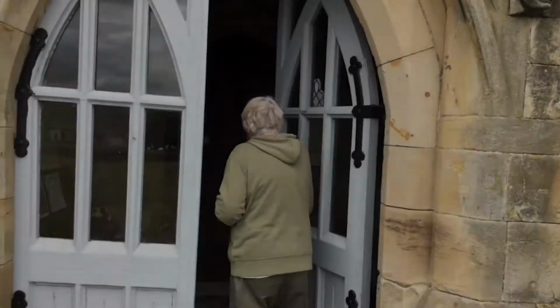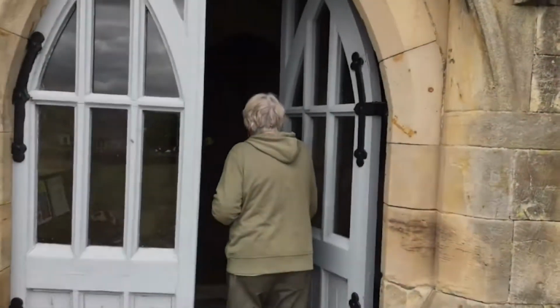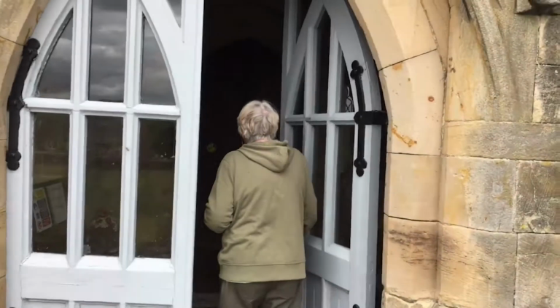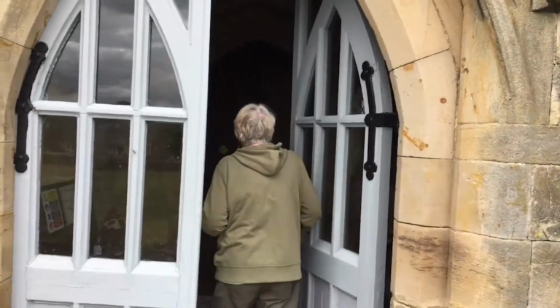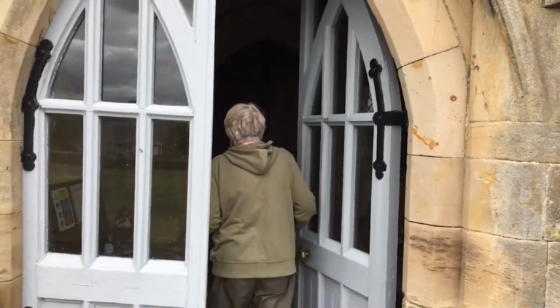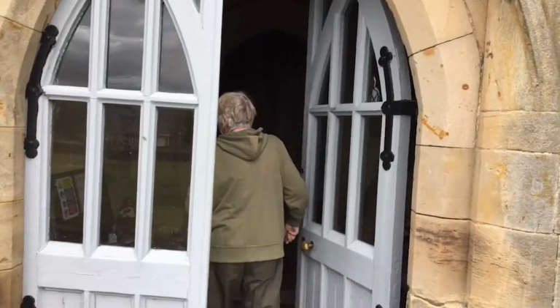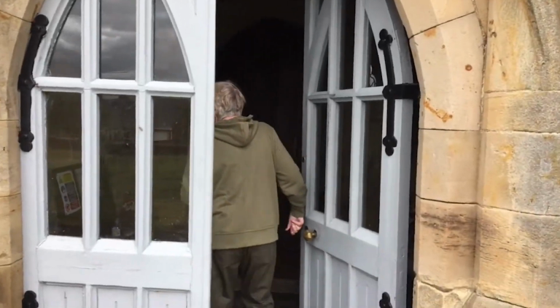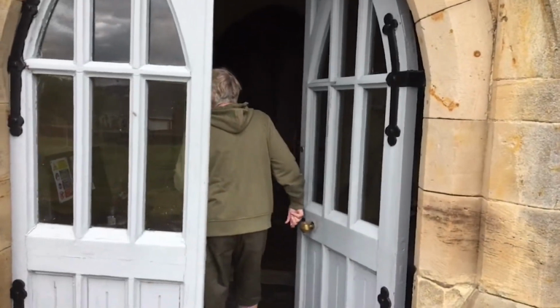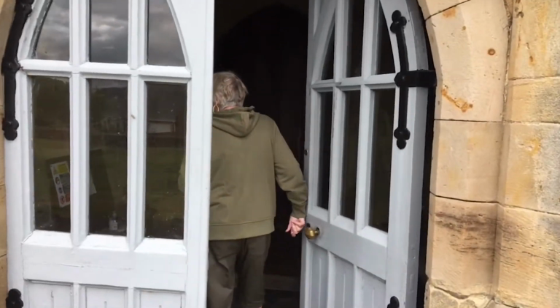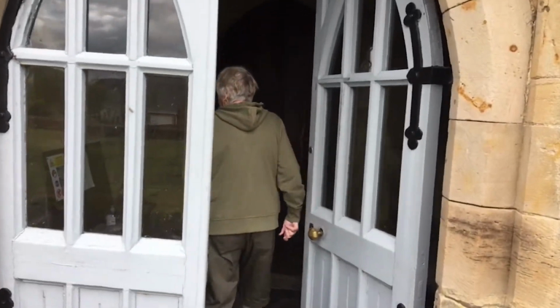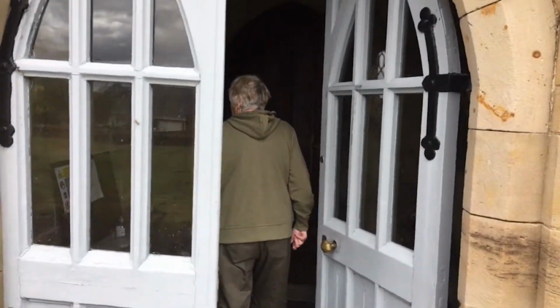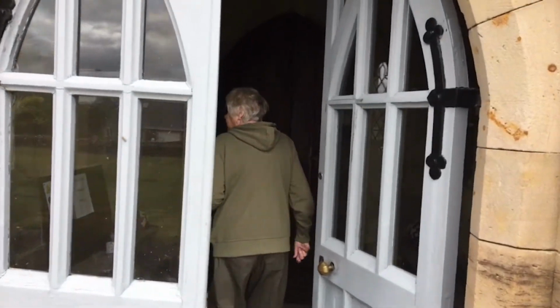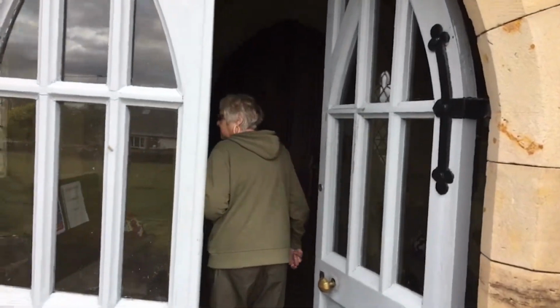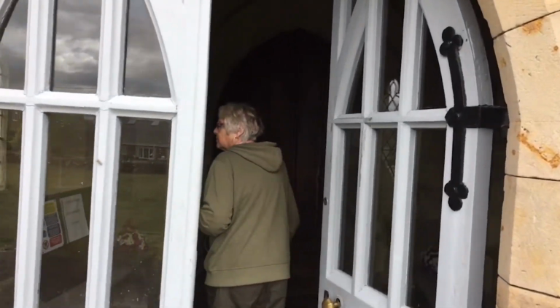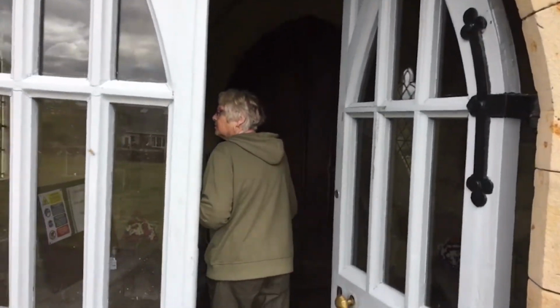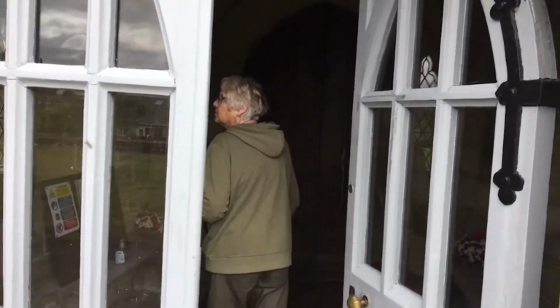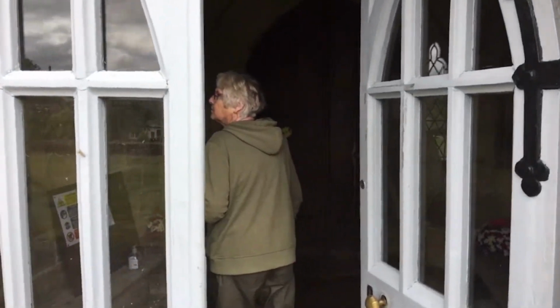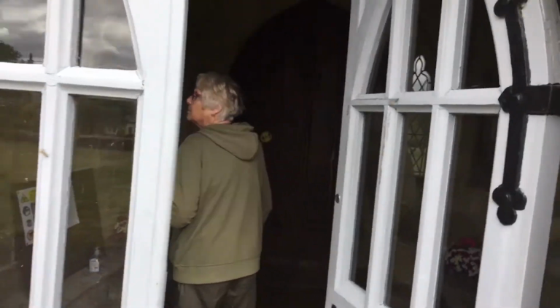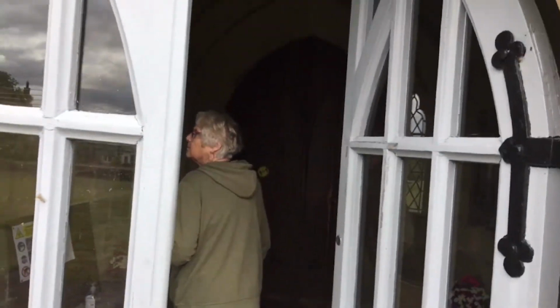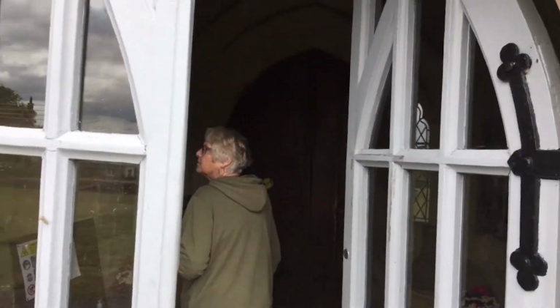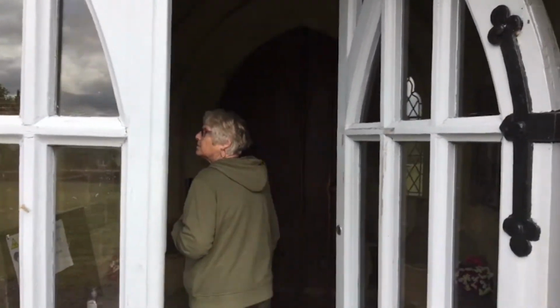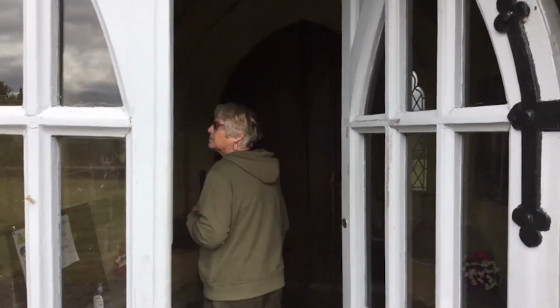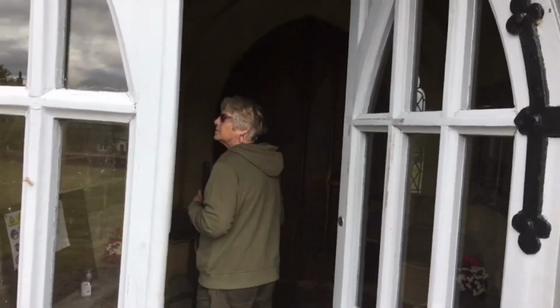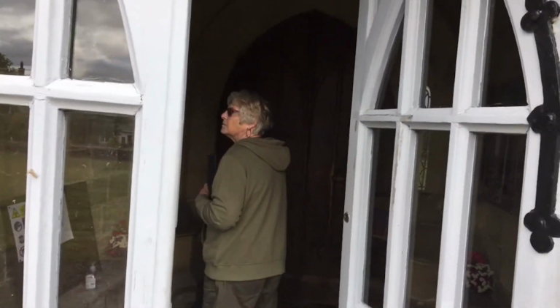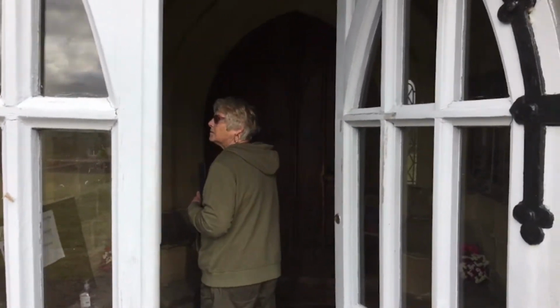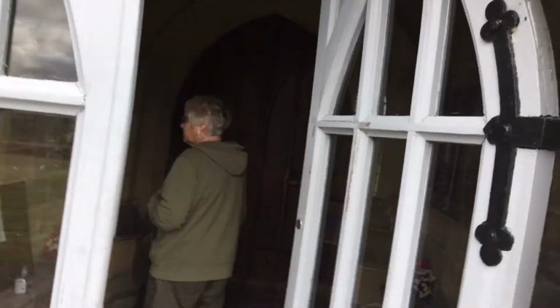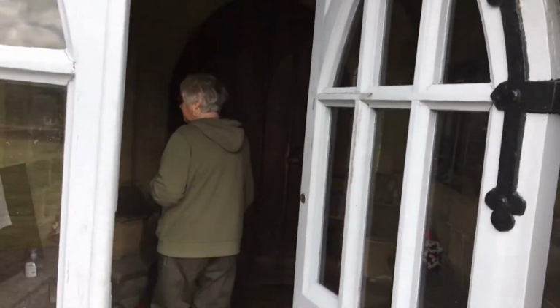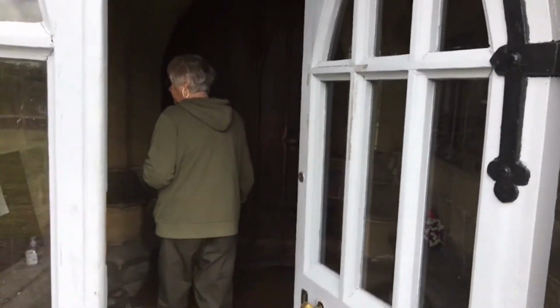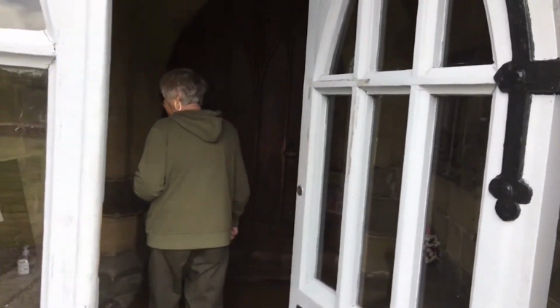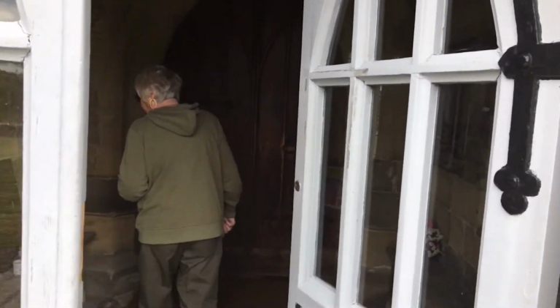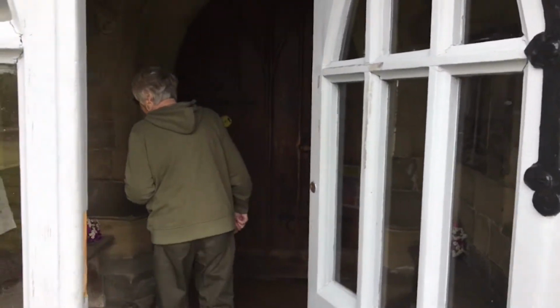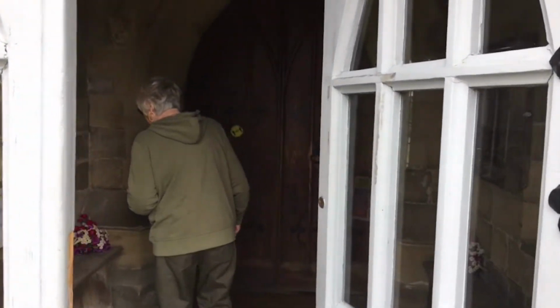The church is open, which is unusual these days.